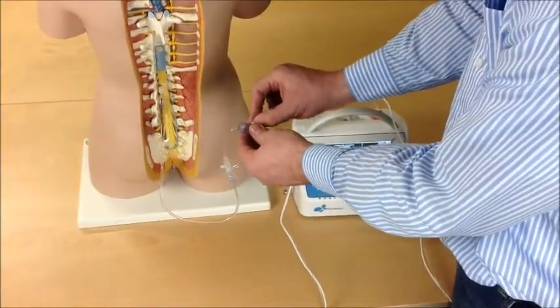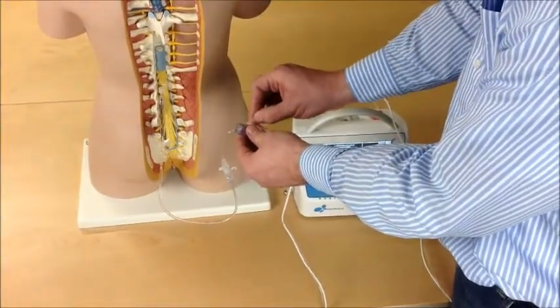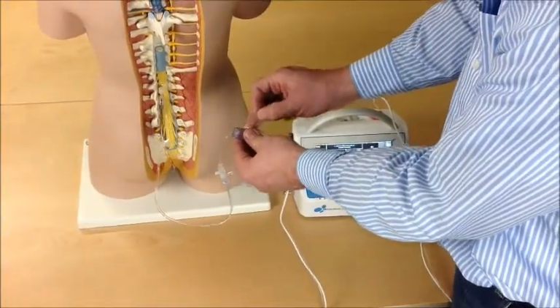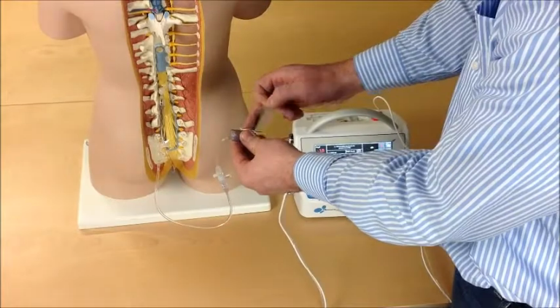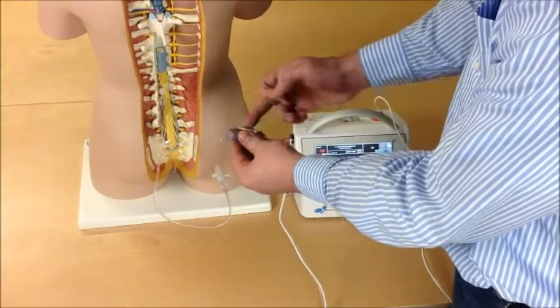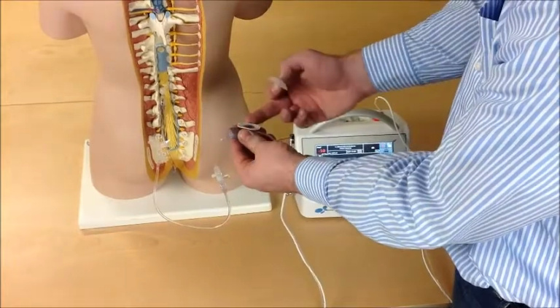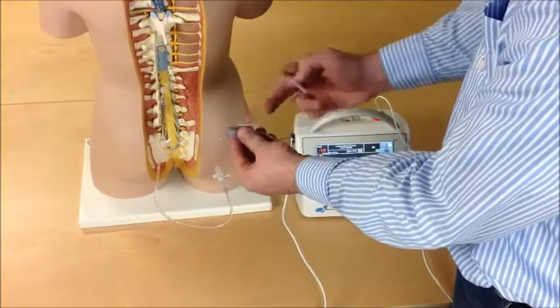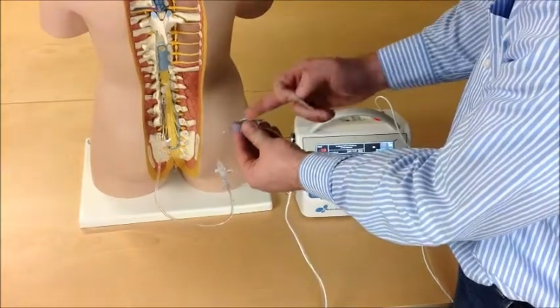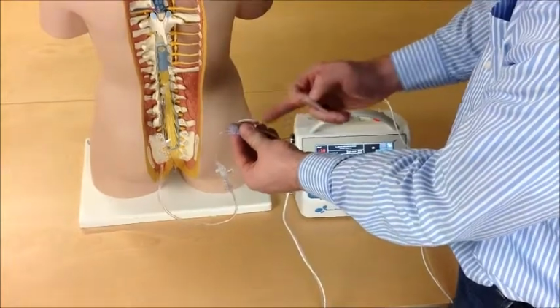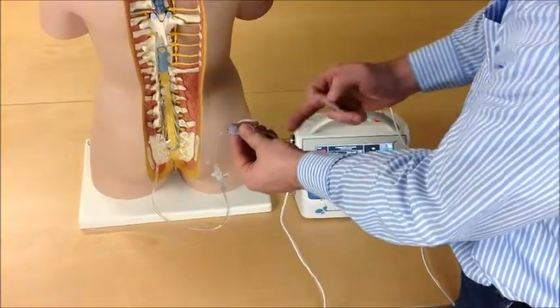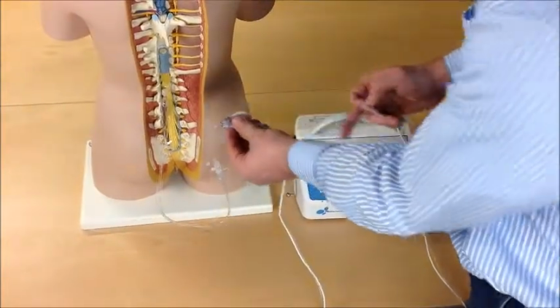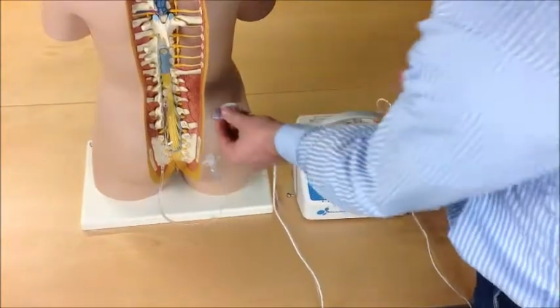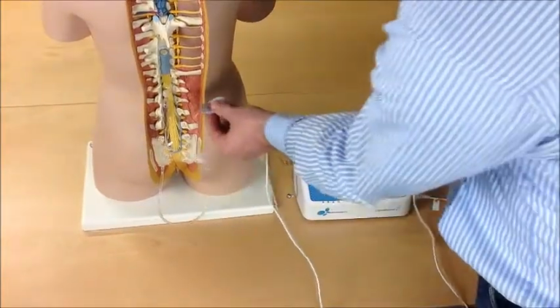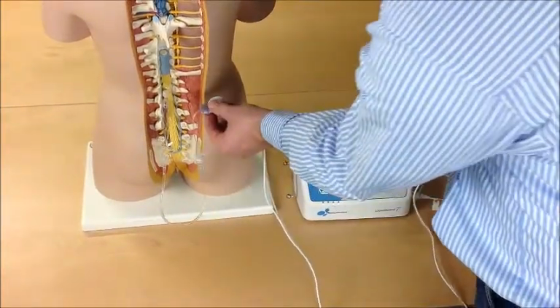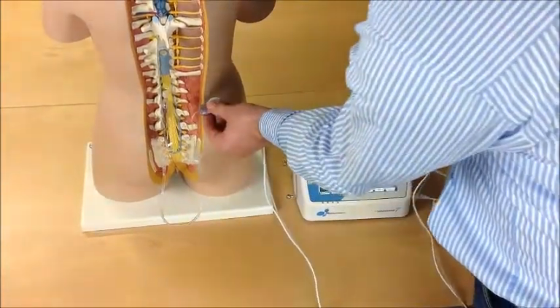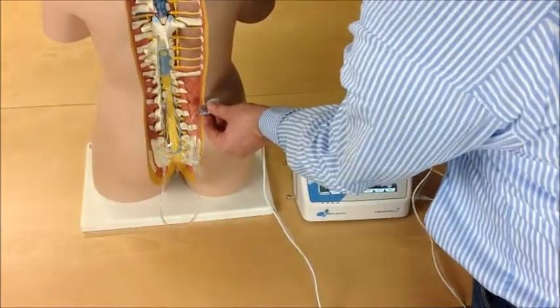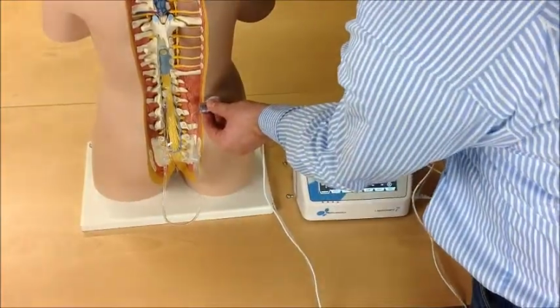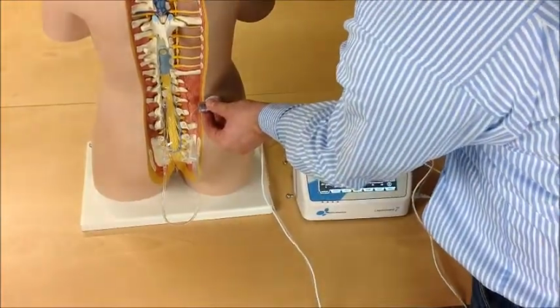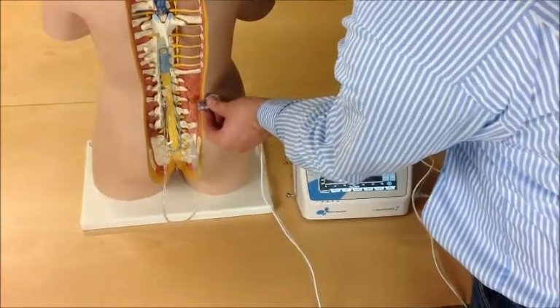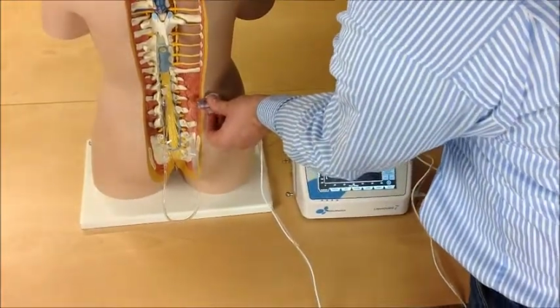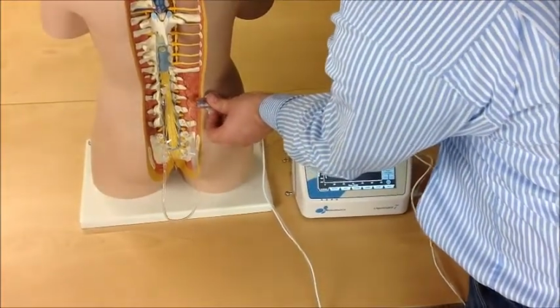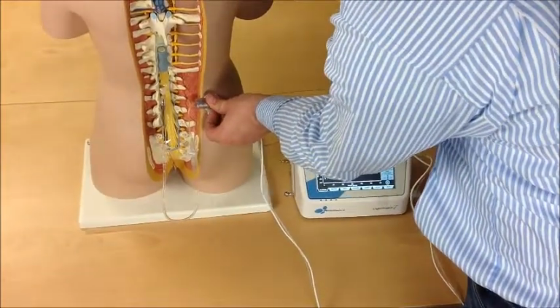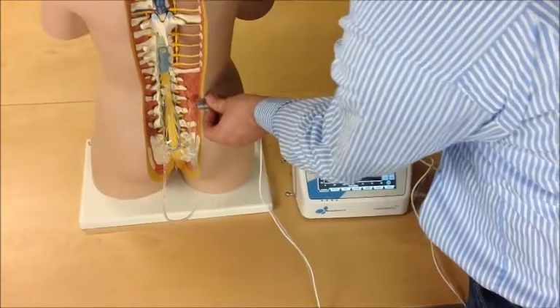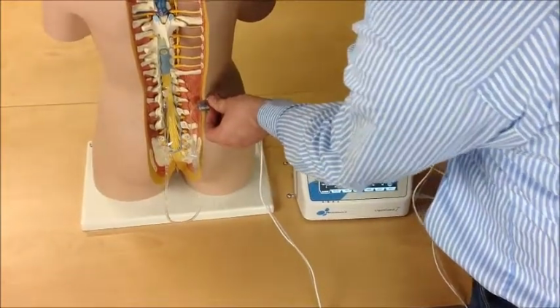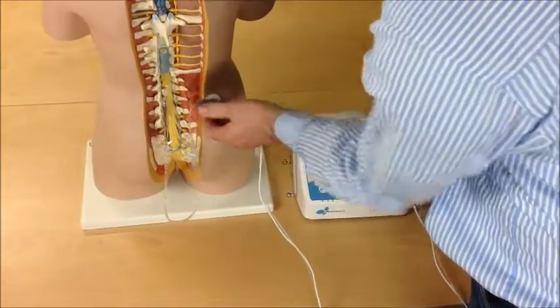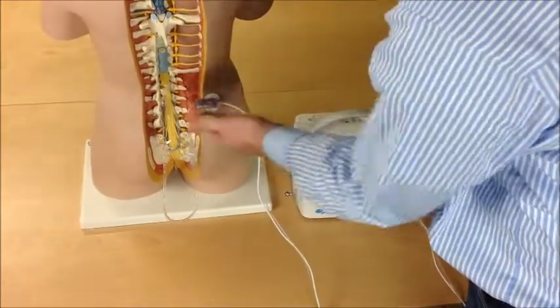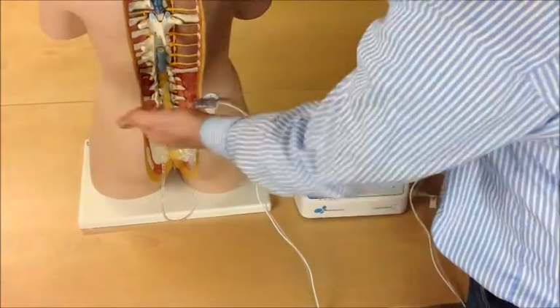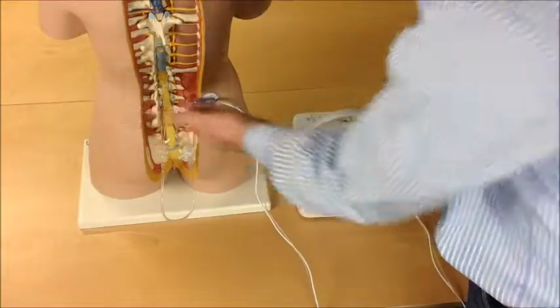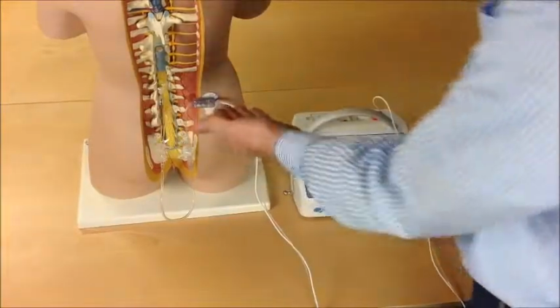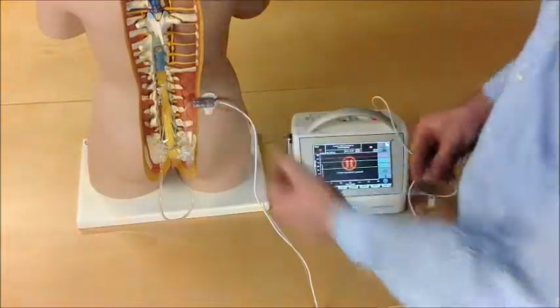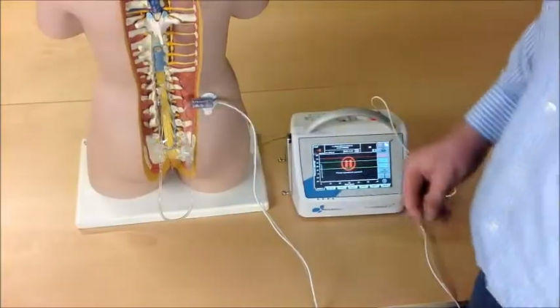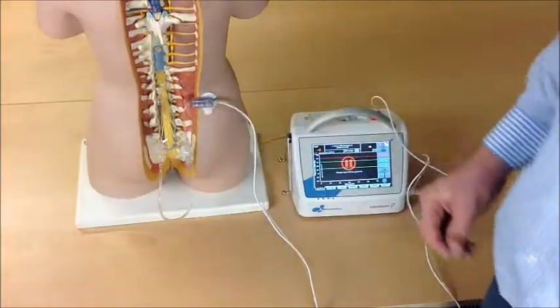Connect the pressure sensor housing to the patient at the height where you prick the patient.